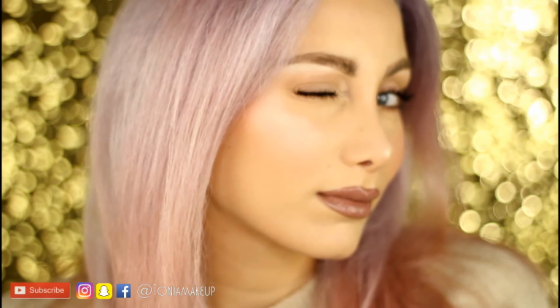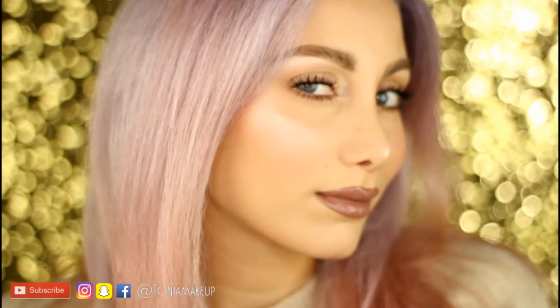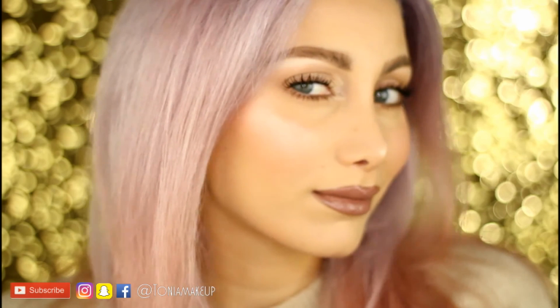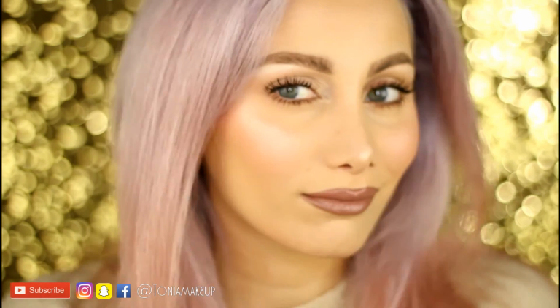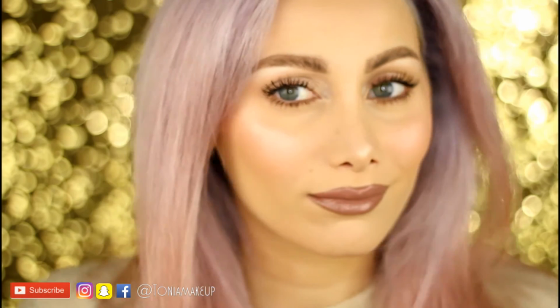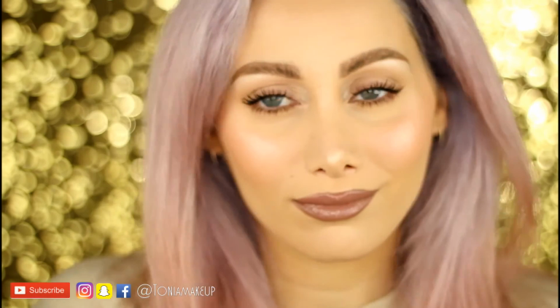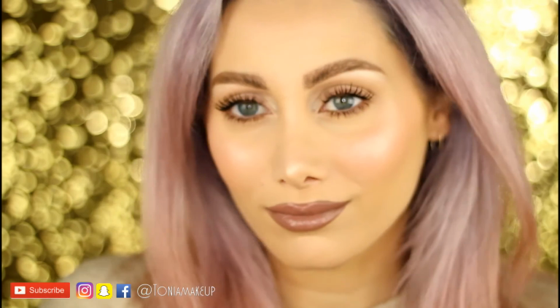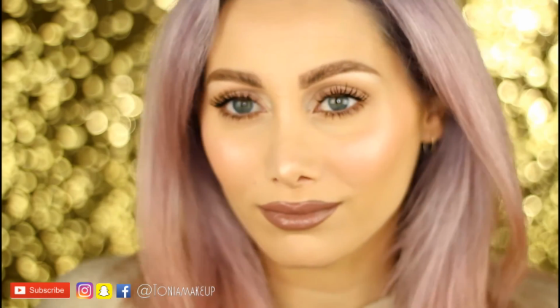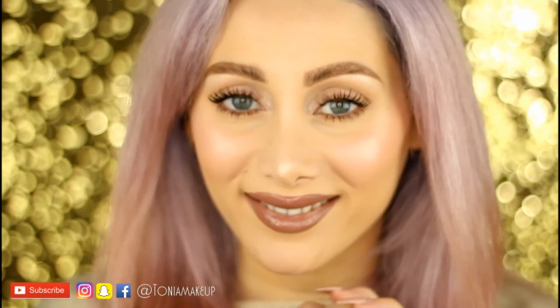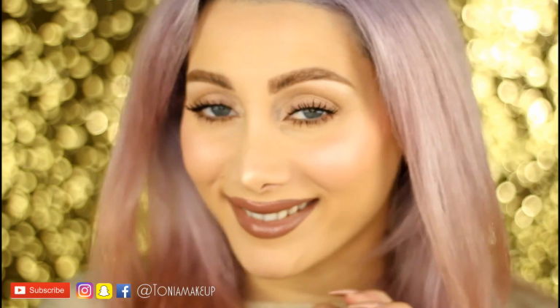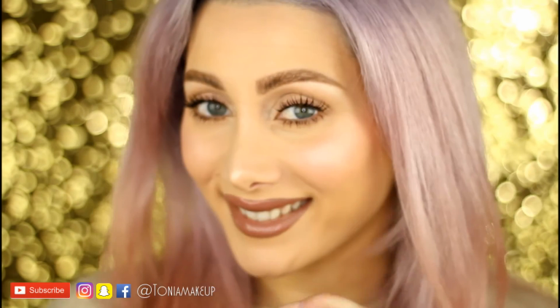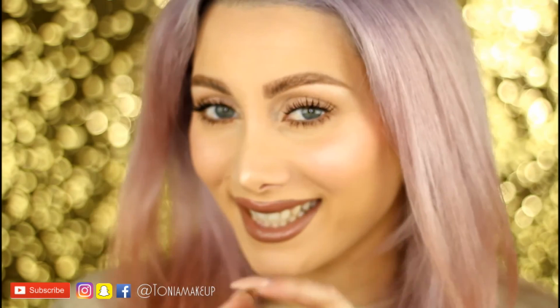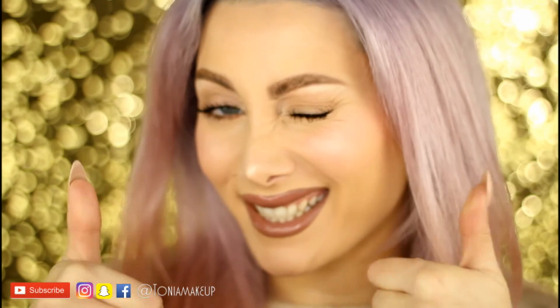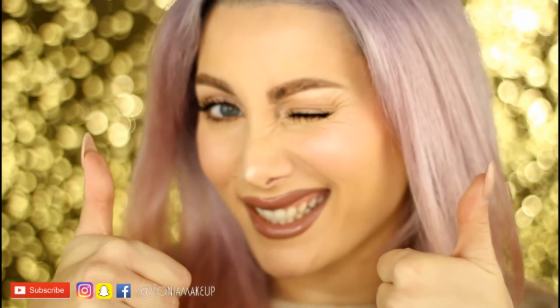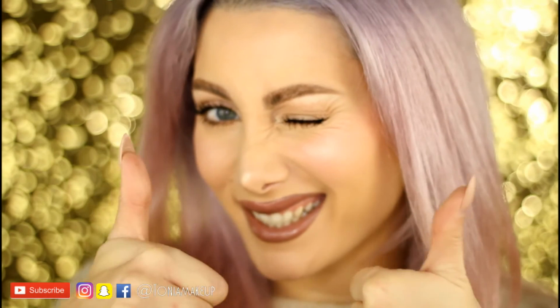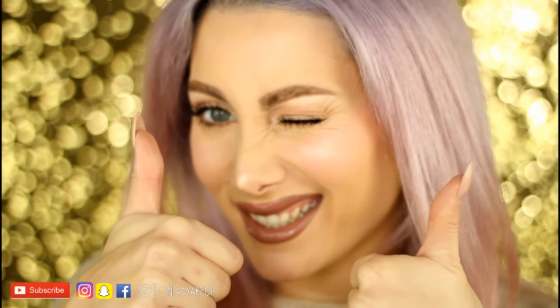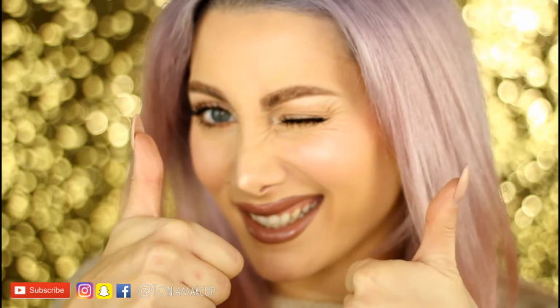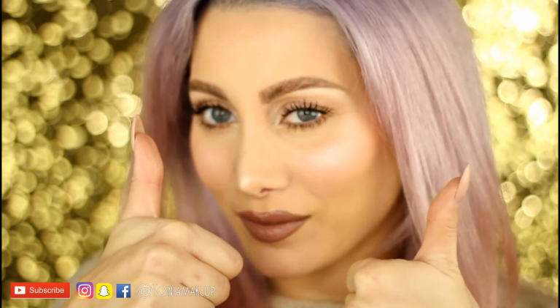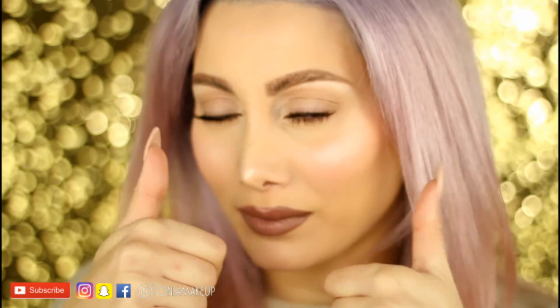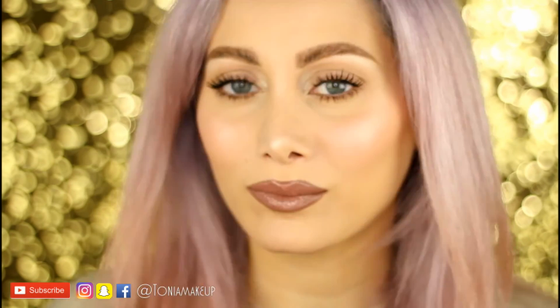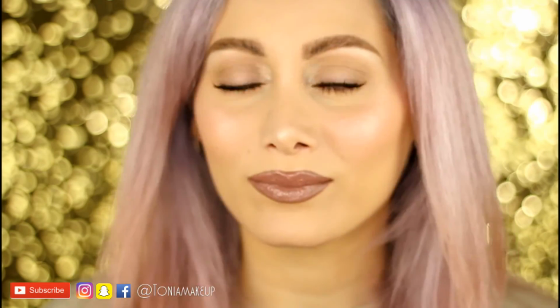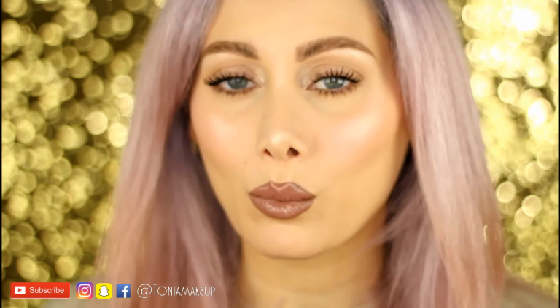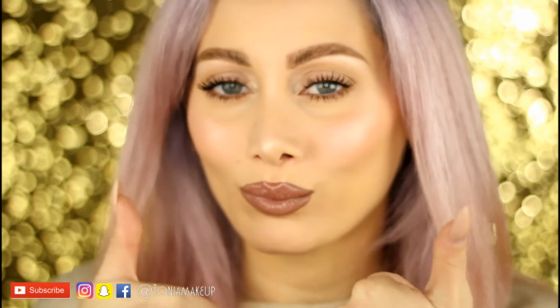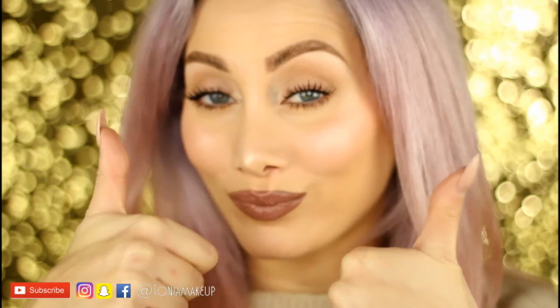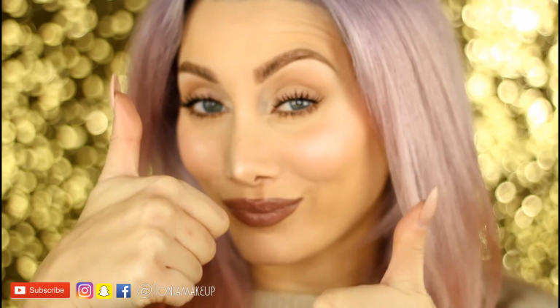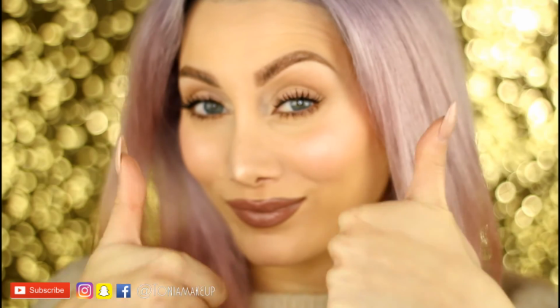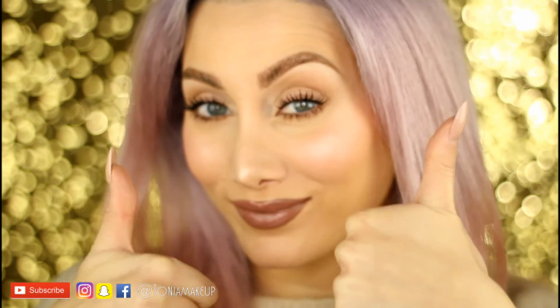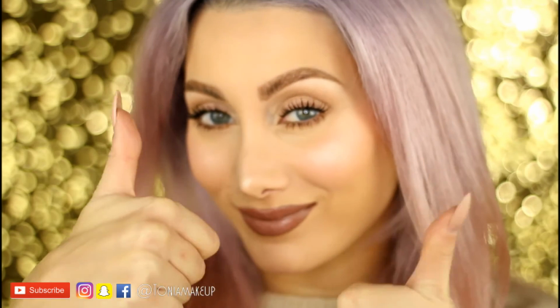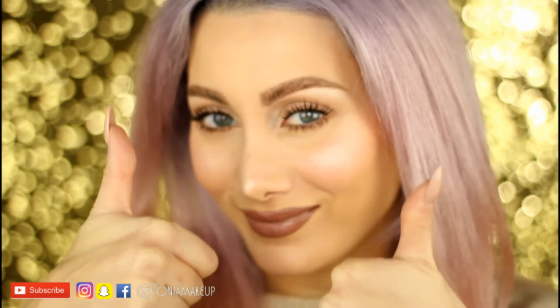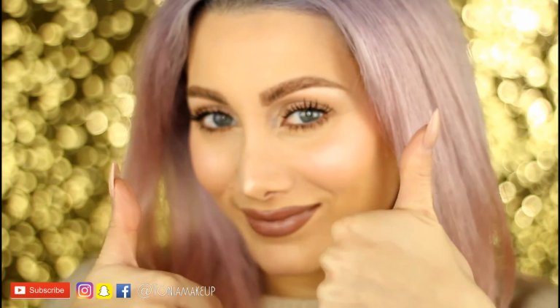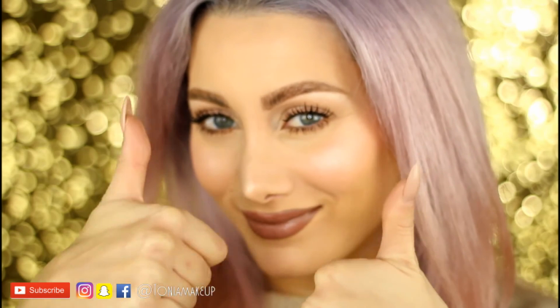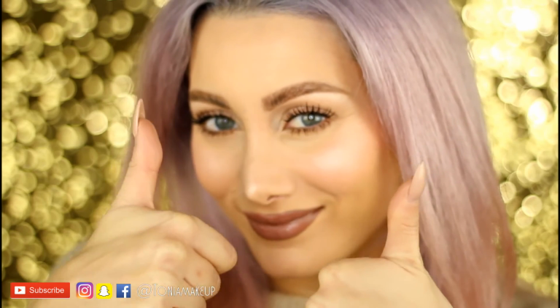You can see how glowy the finish is — I love it! I hope you liked this video. If so, please give a thumbs up and subscribe to my channel, it's free and you just need to click a button.